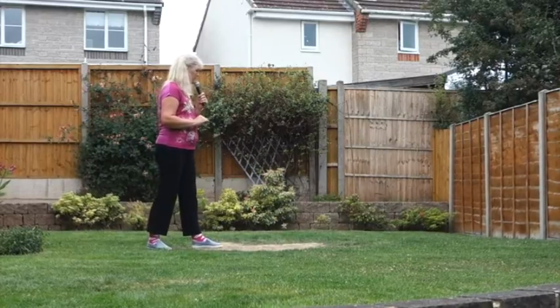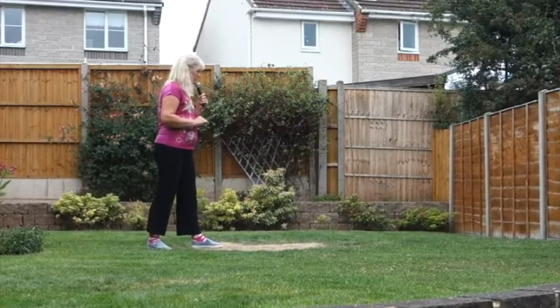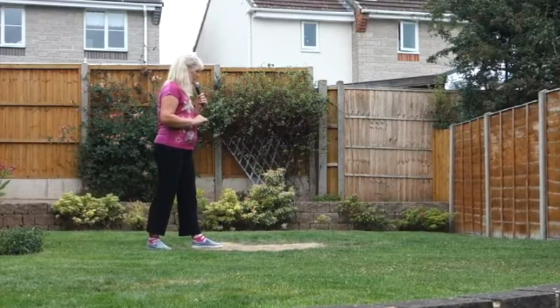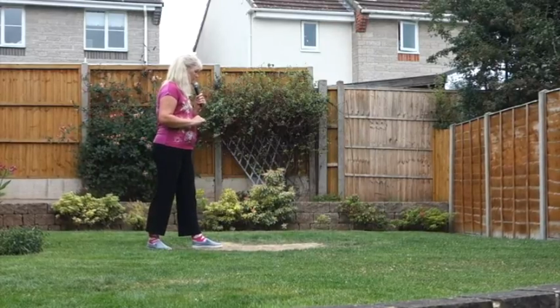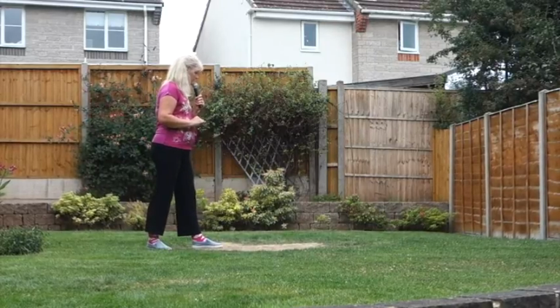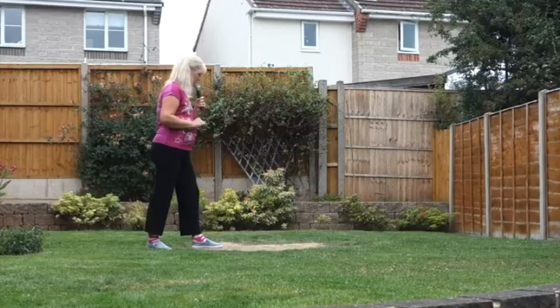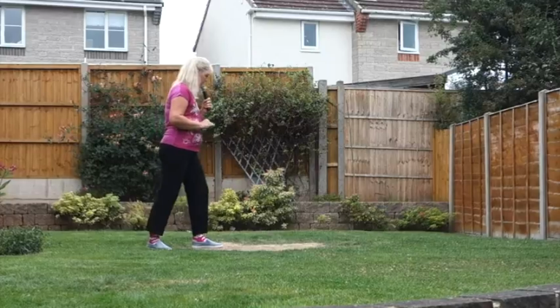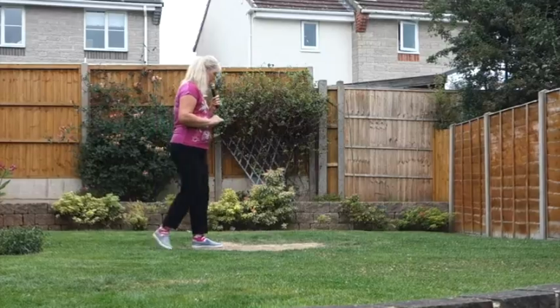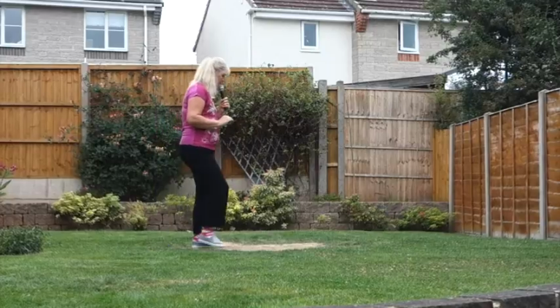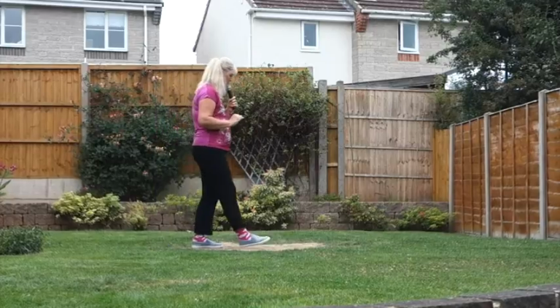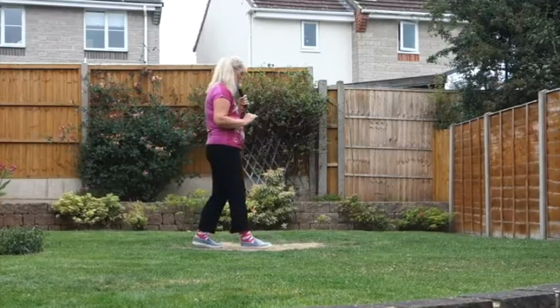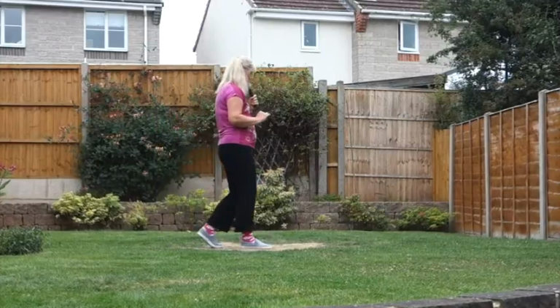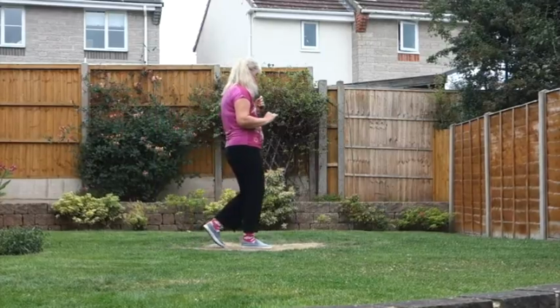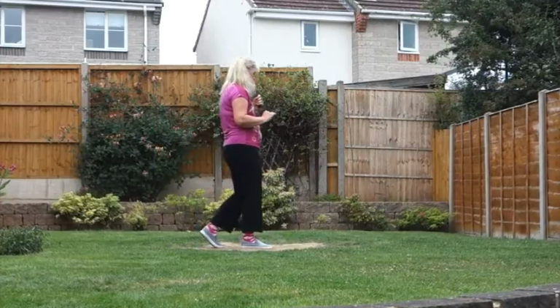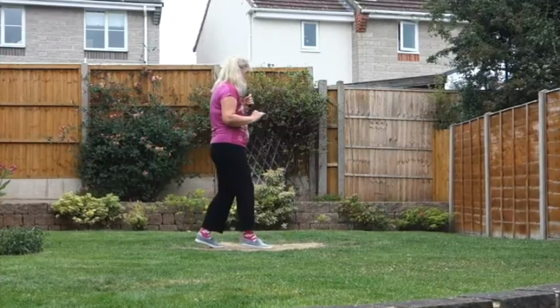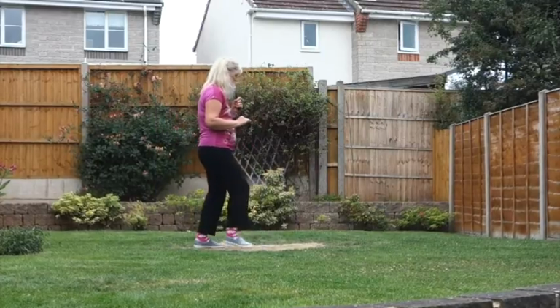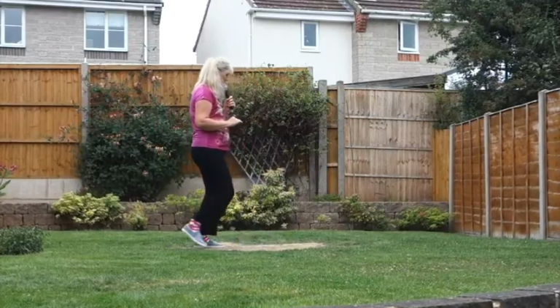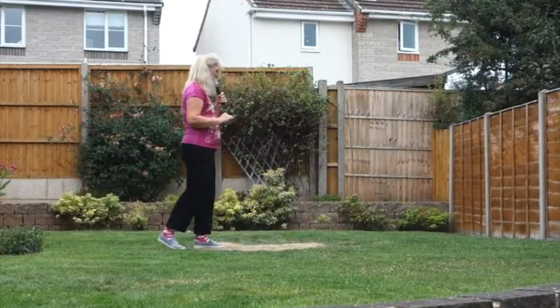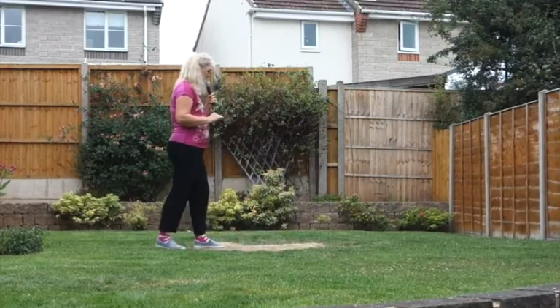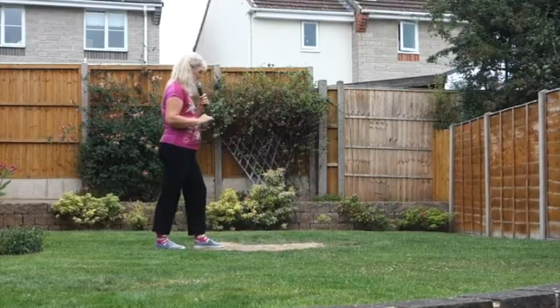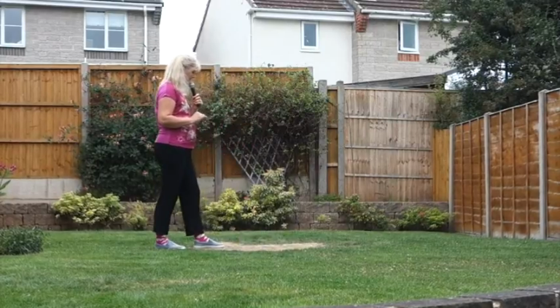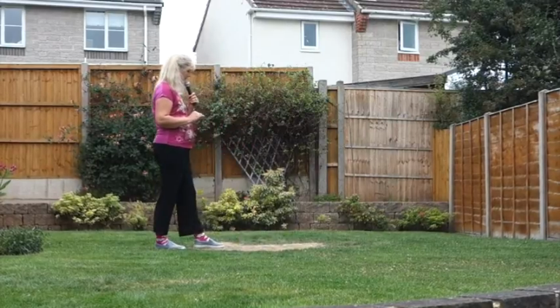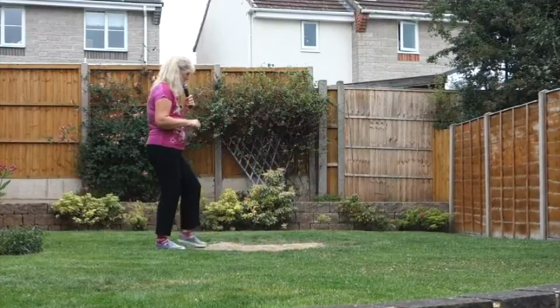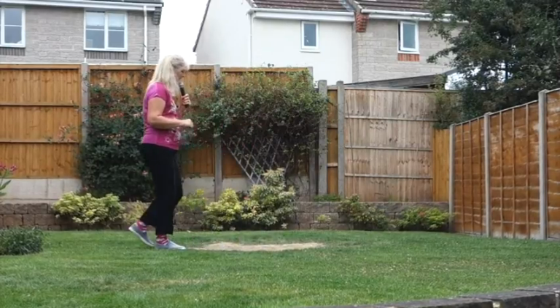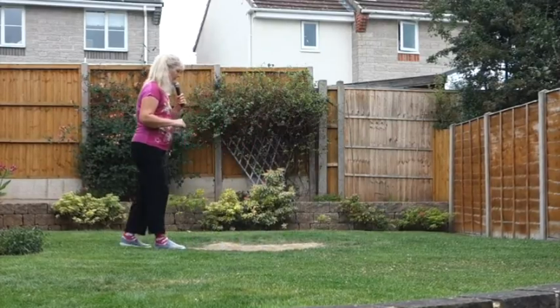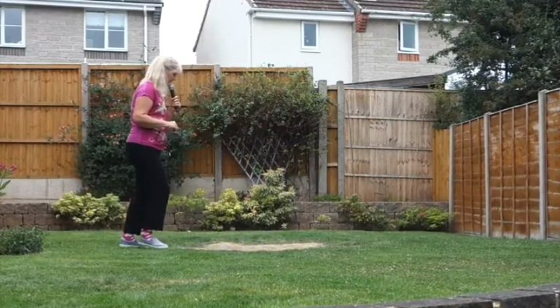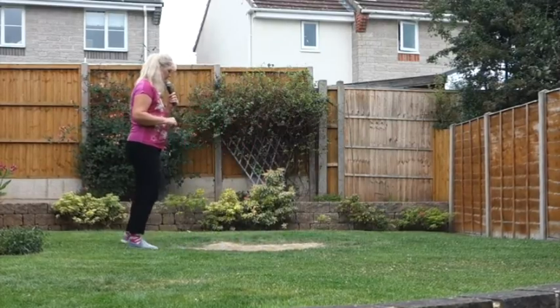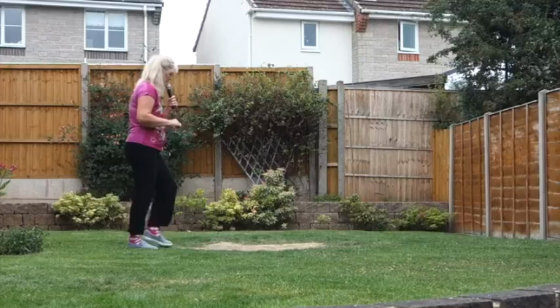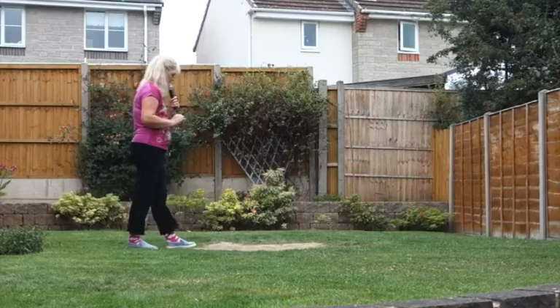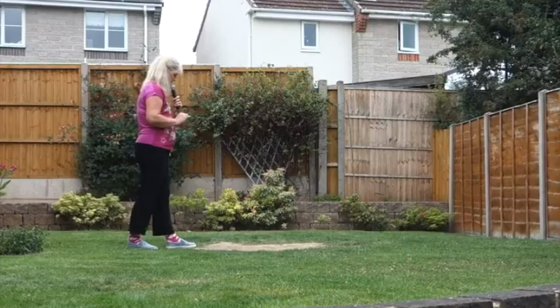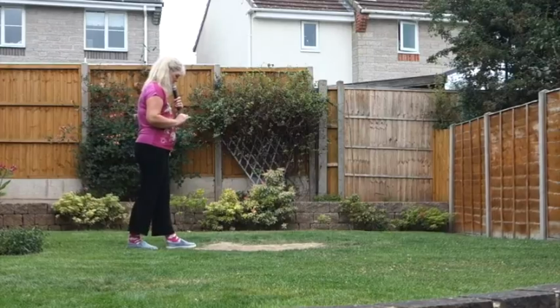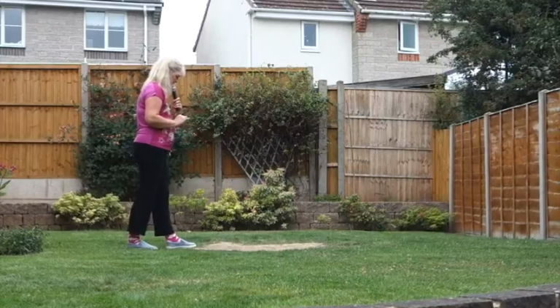Step forward on the right, pivot yourself half a turn to the left. Make a further half a turn as you step the right back into a coaster step, left foot leading. Now if you don't want to do that full turn, once you've done your hip bumps, rather than doing your step pivot — walk forward, recover, step back — then go into your coaster step.